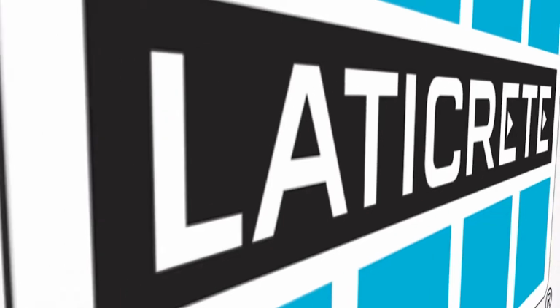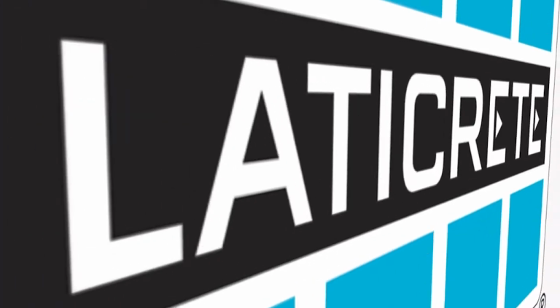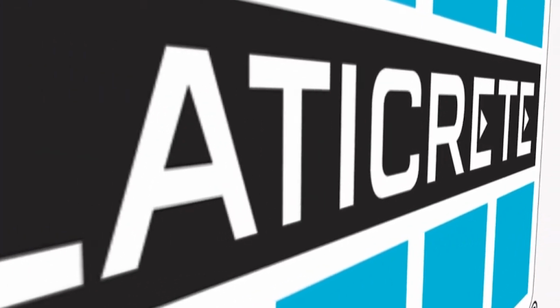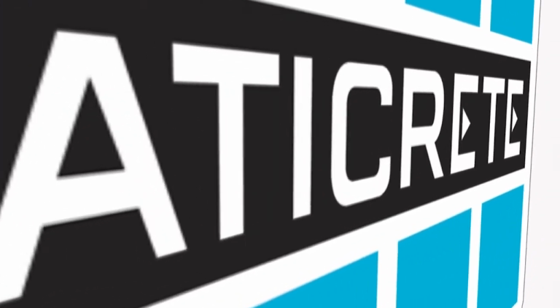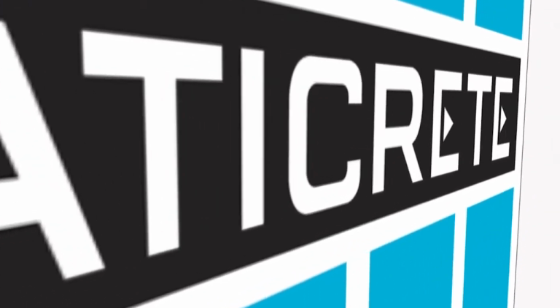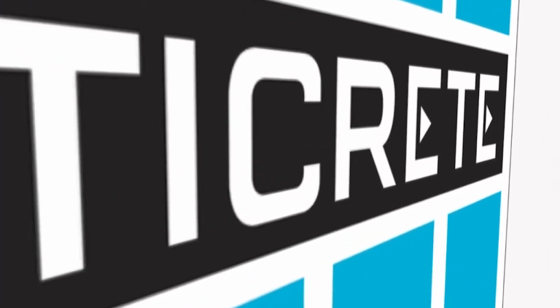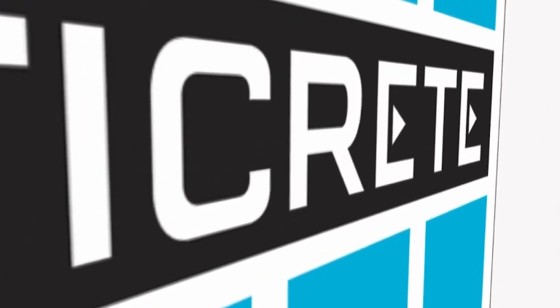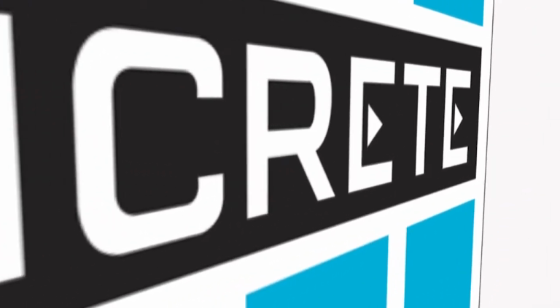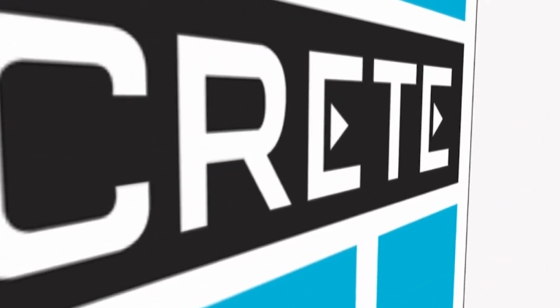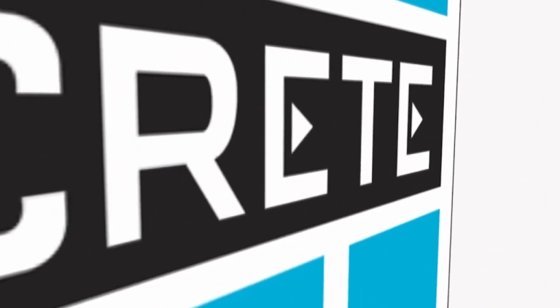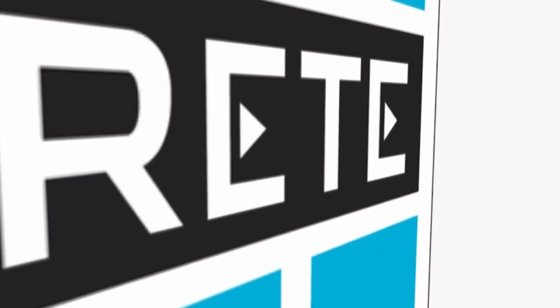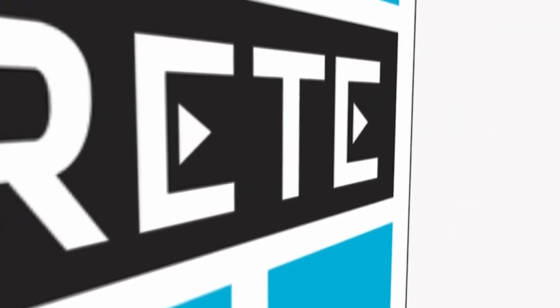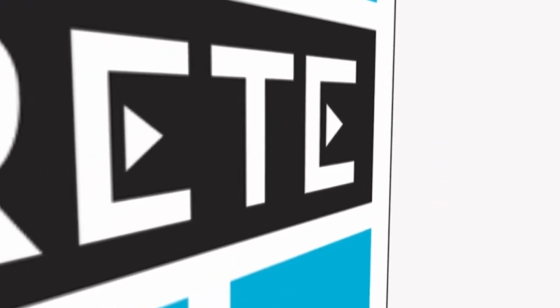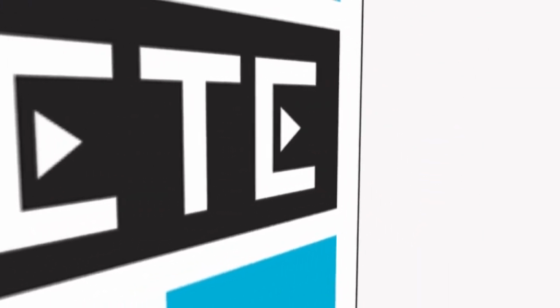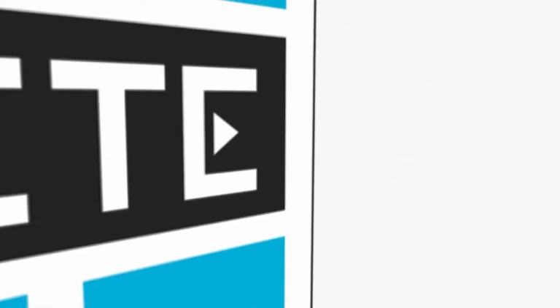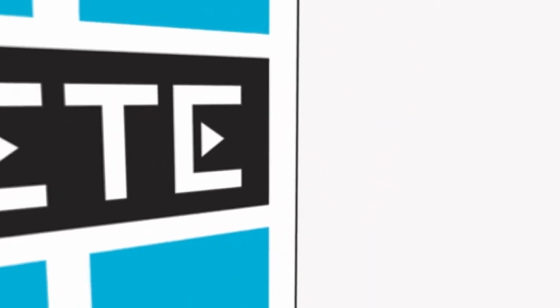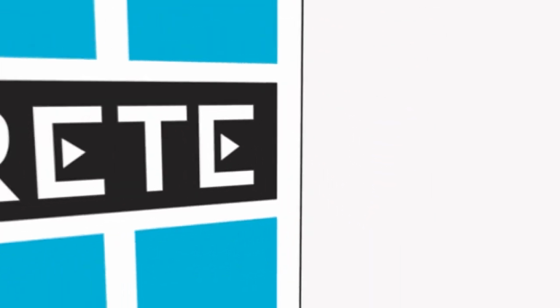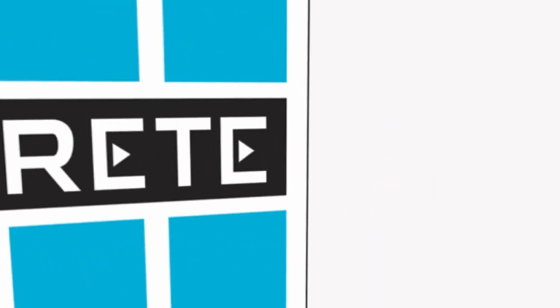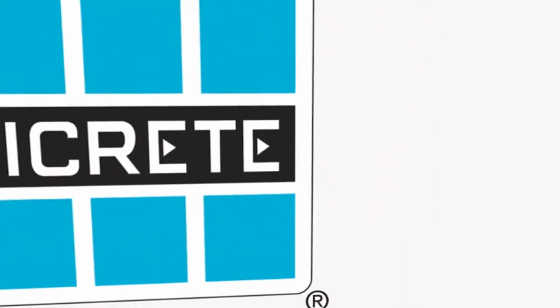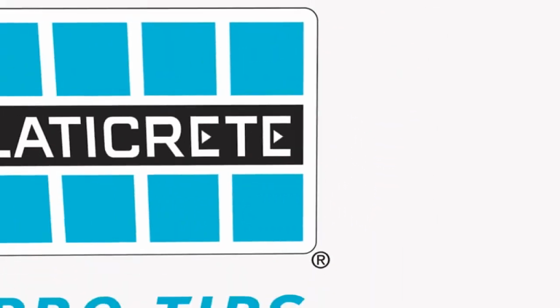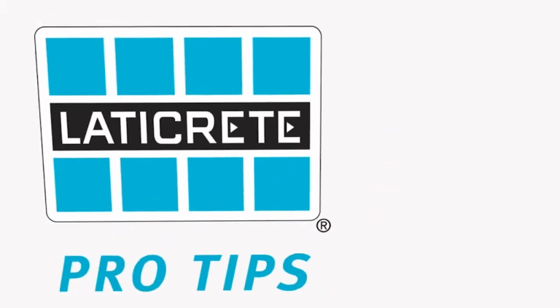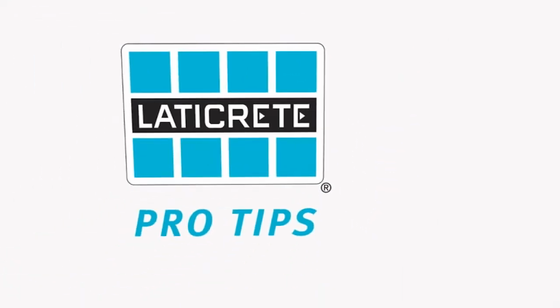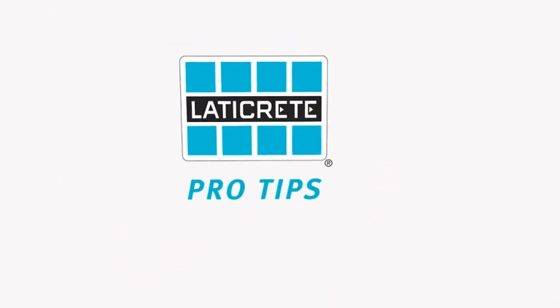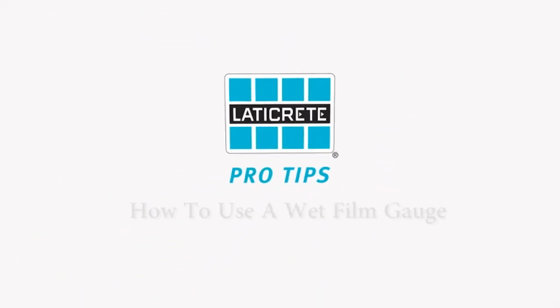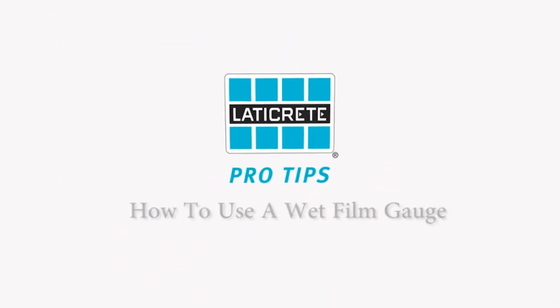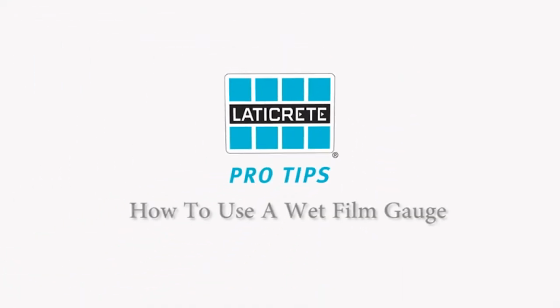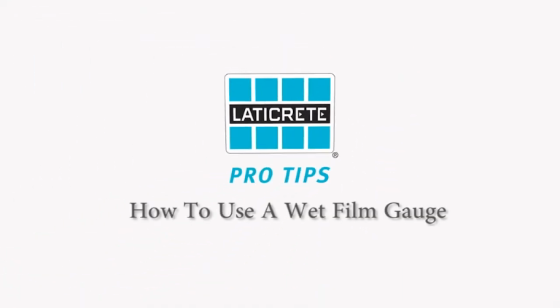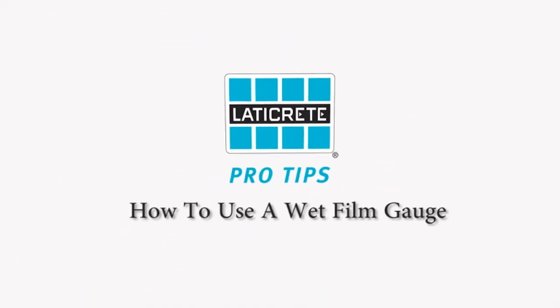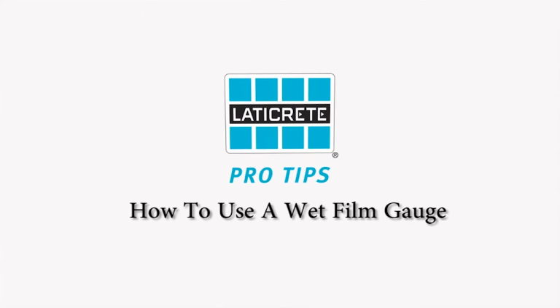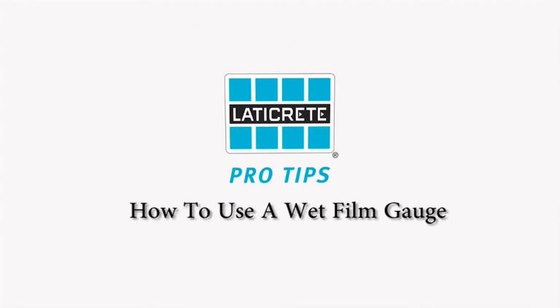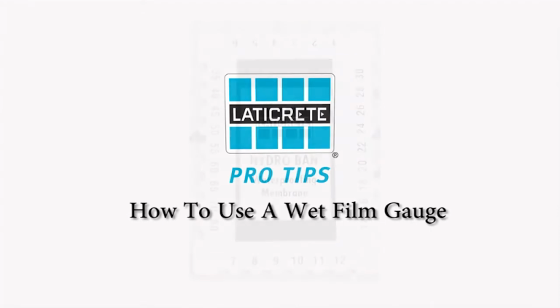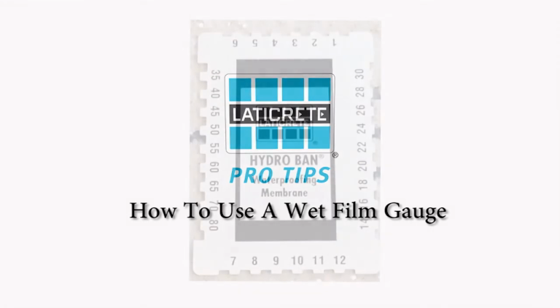Laticrete Pro Tips — professional tips from the industry leader. How to use a wet film gauge.